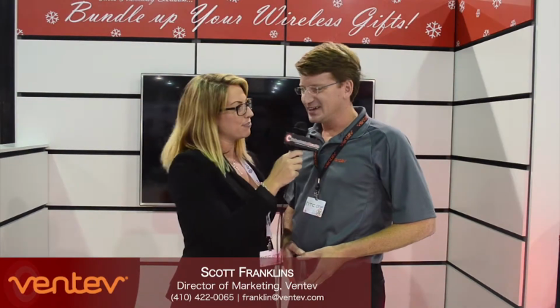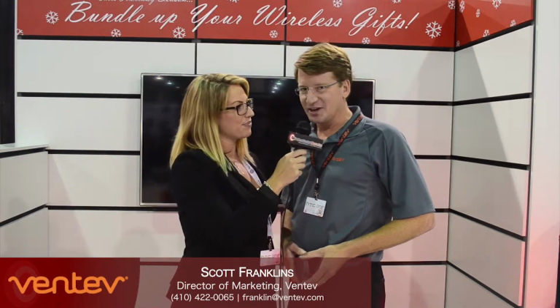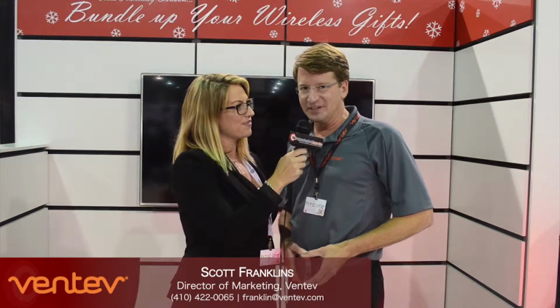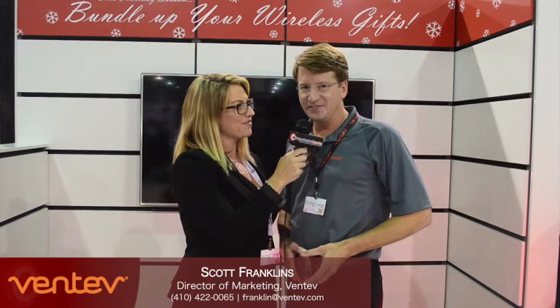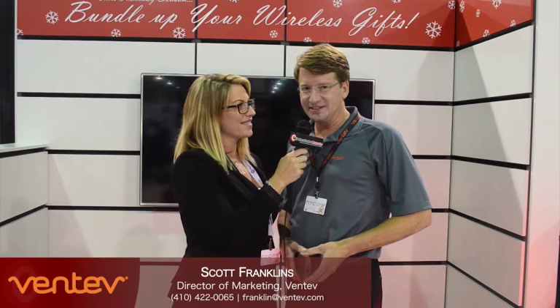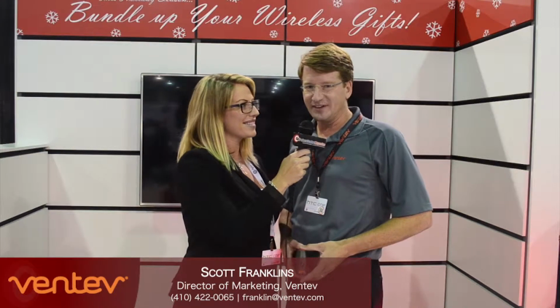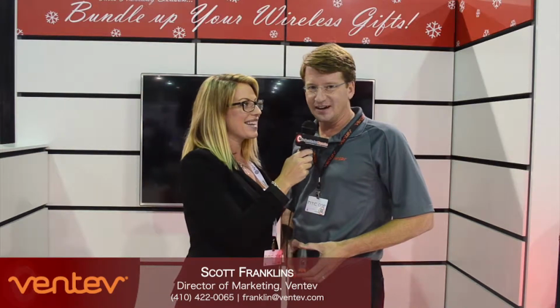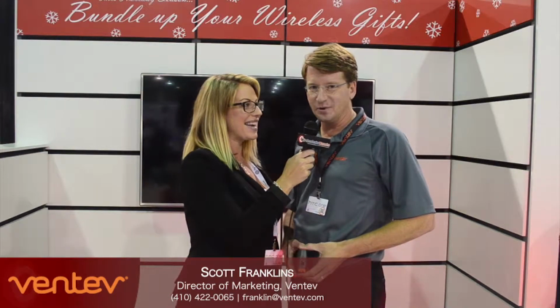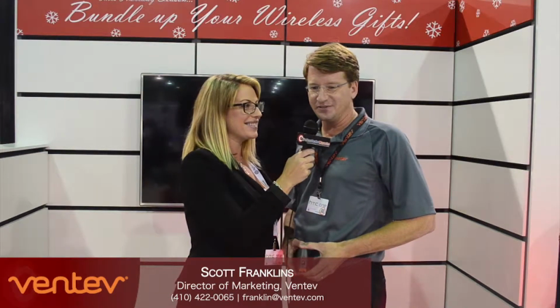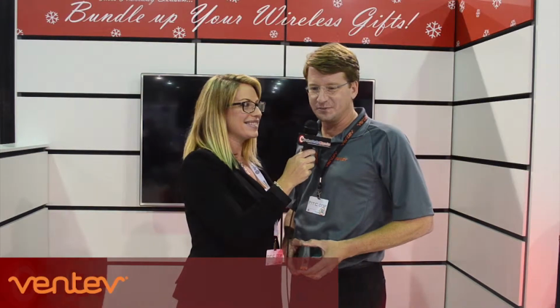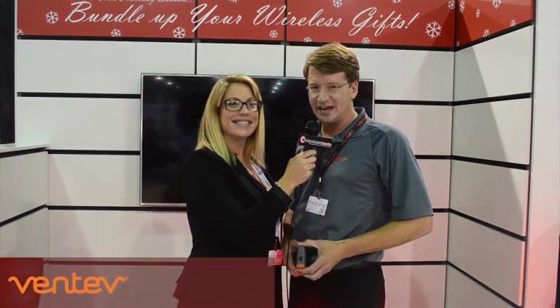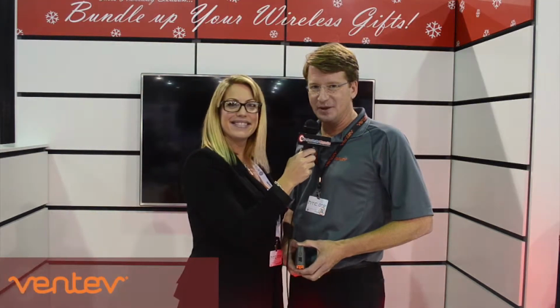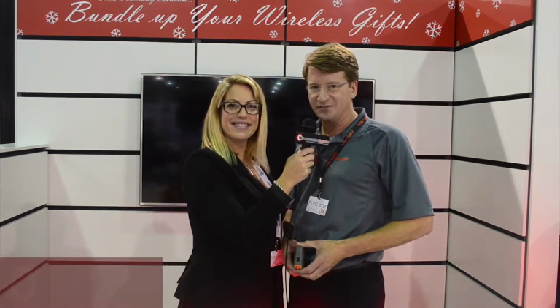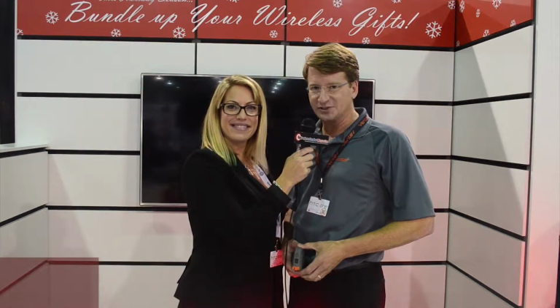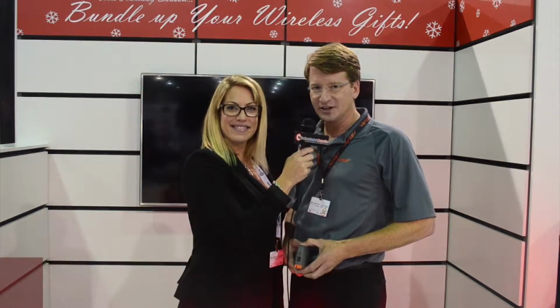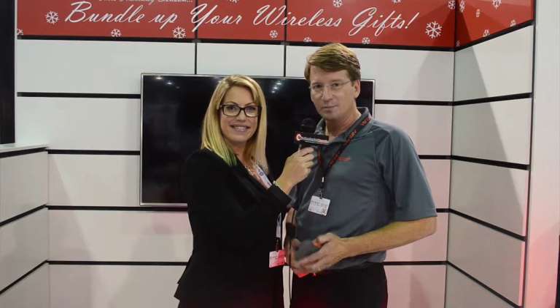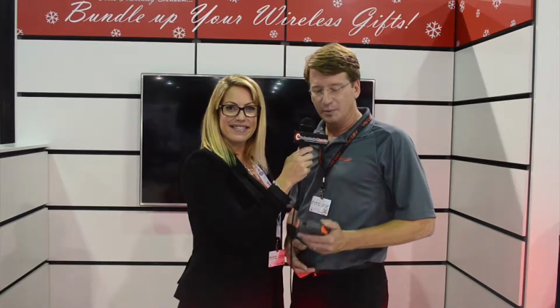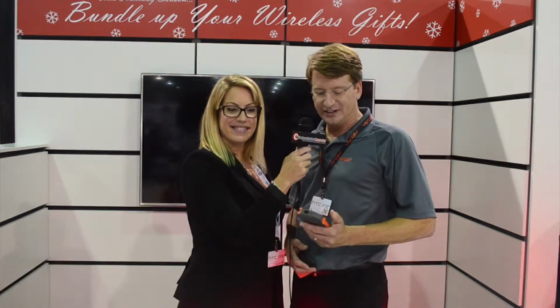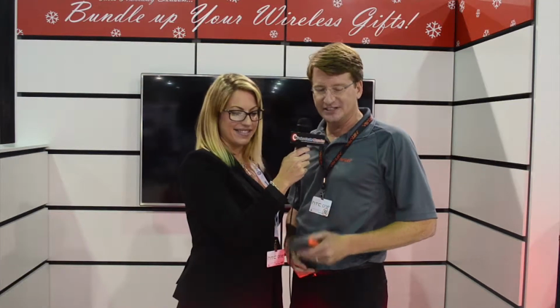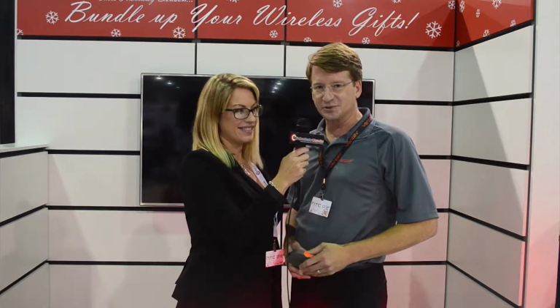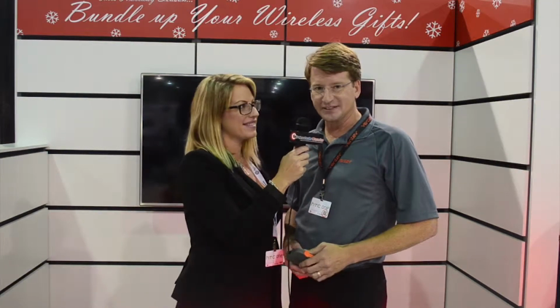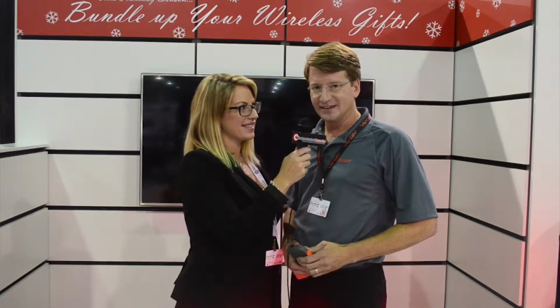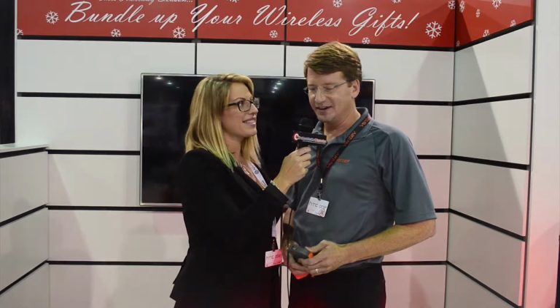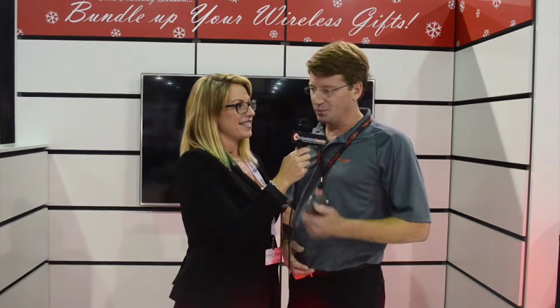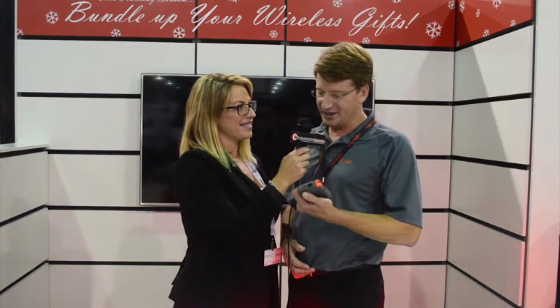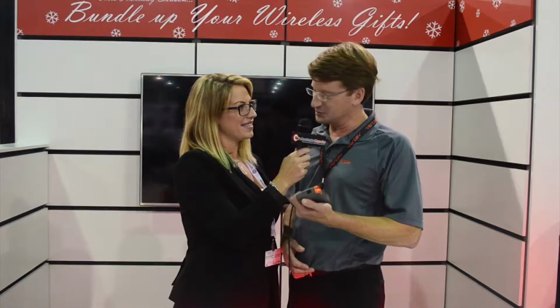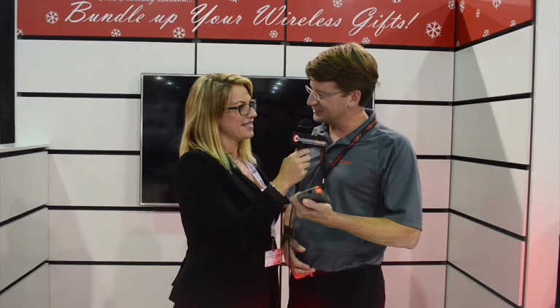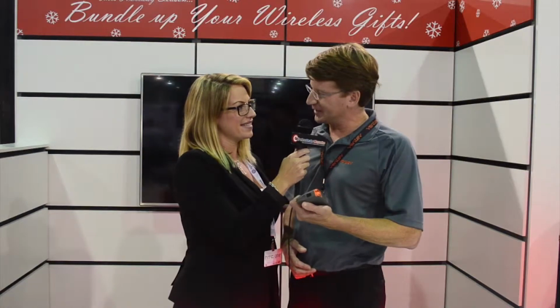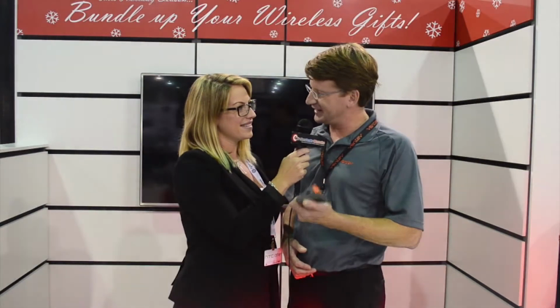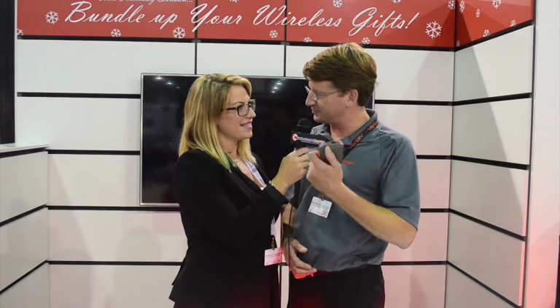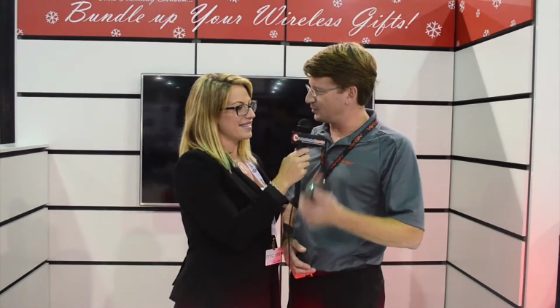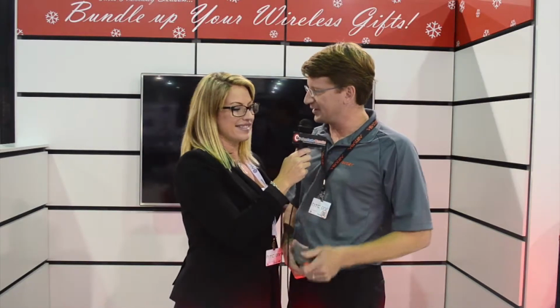Our company is Ventiv. We design and manufacture mobile device accessories, and one of the items we're going to talk about today is a portable battery.